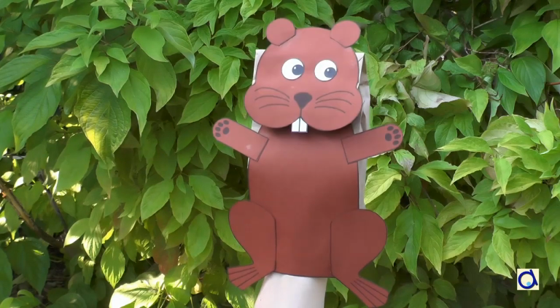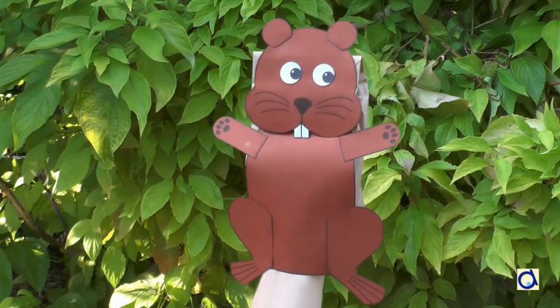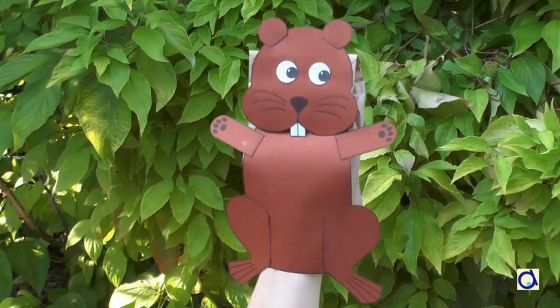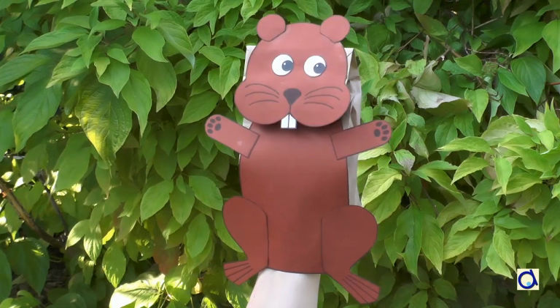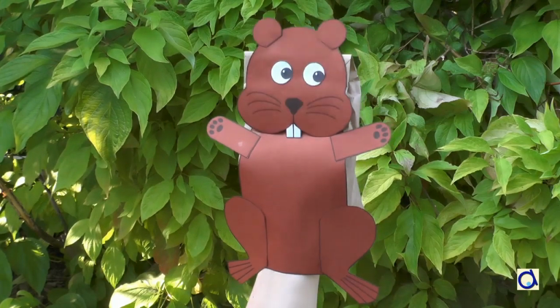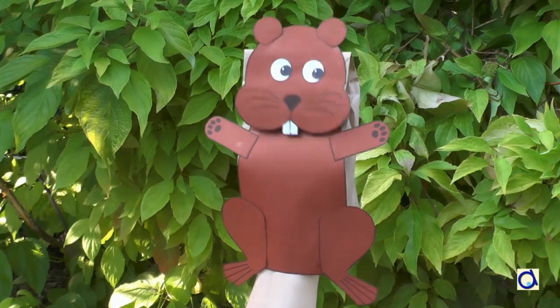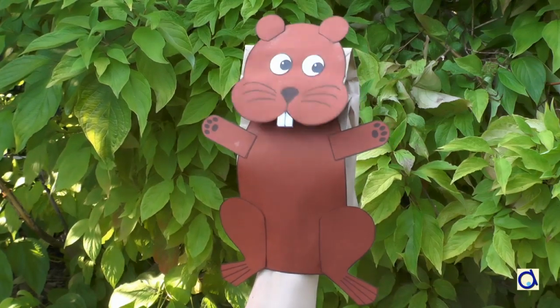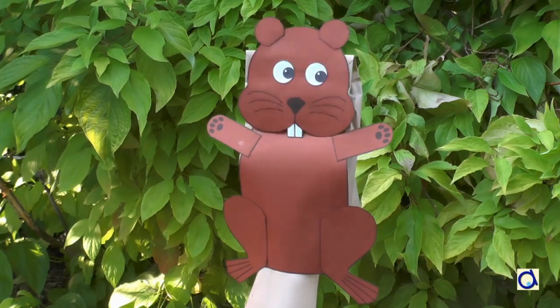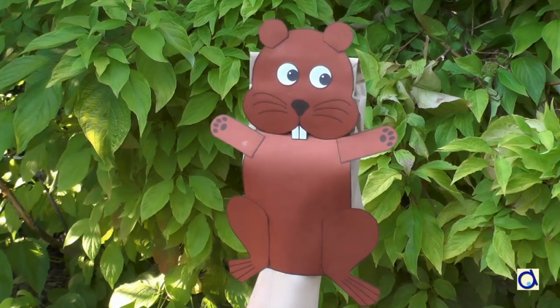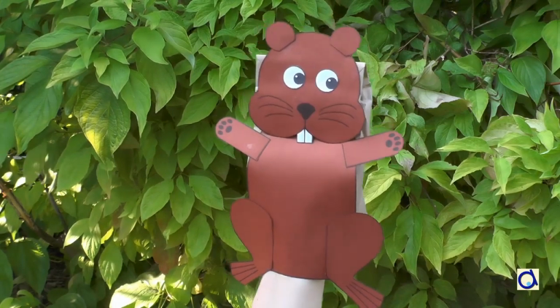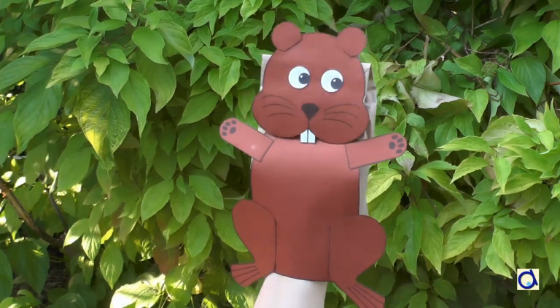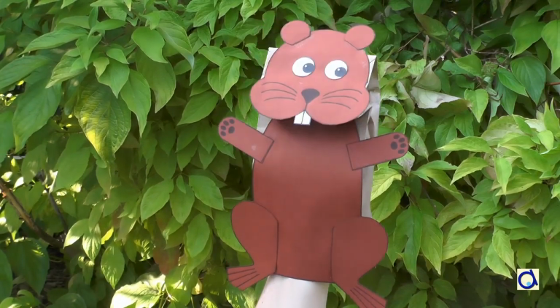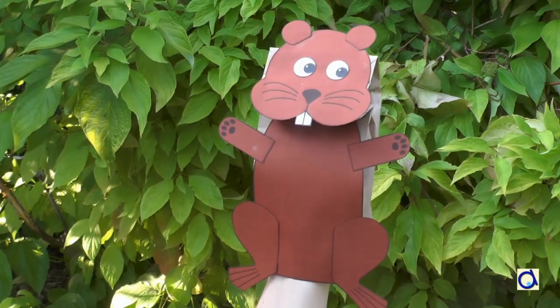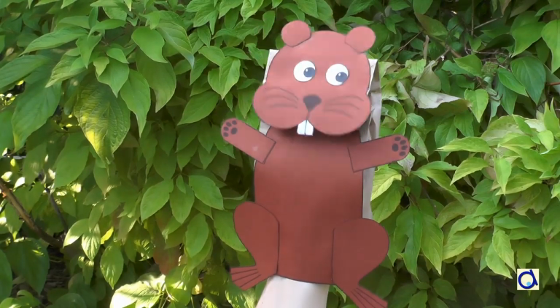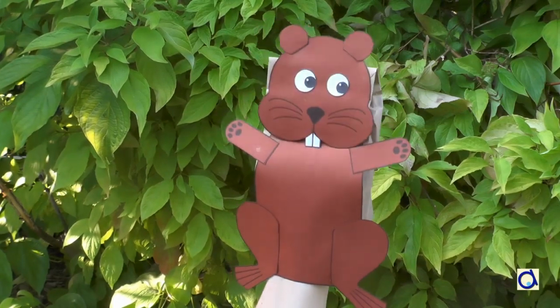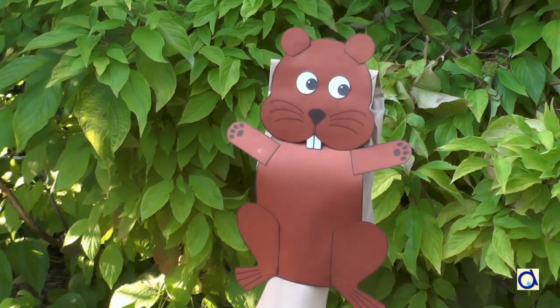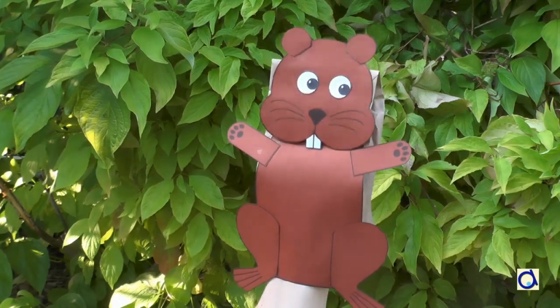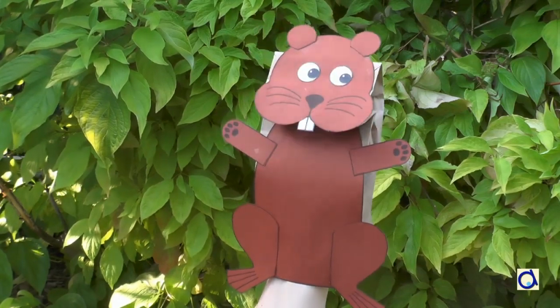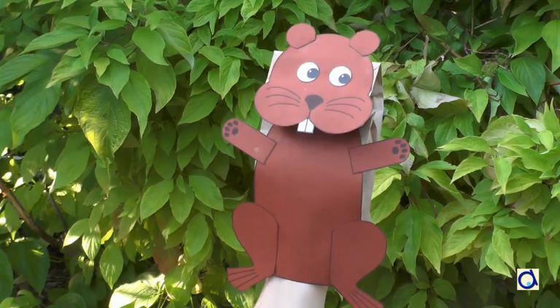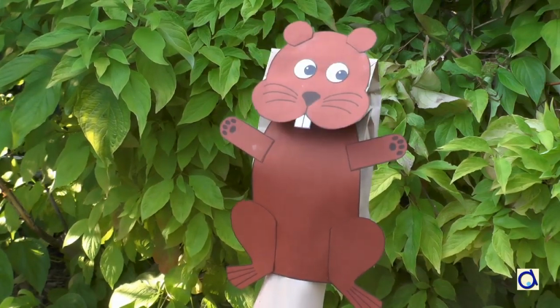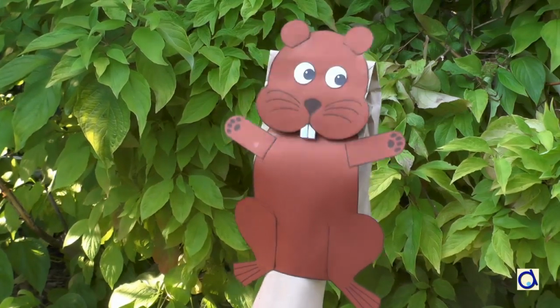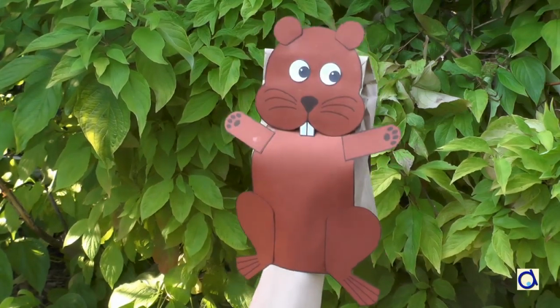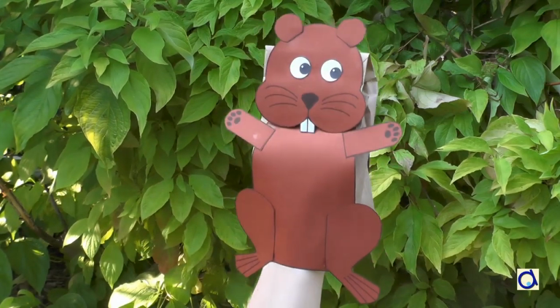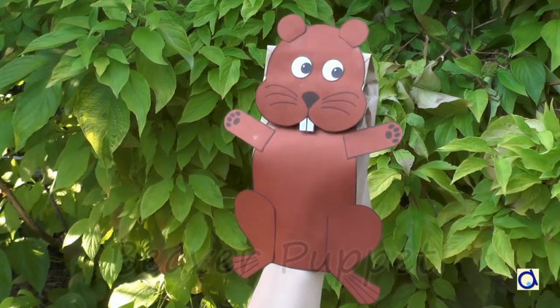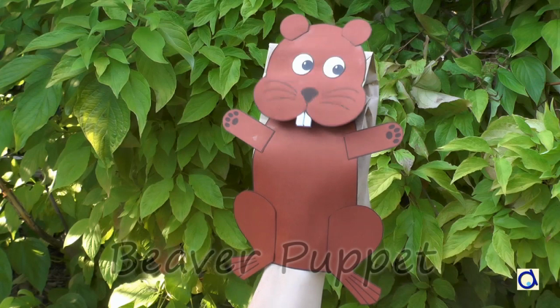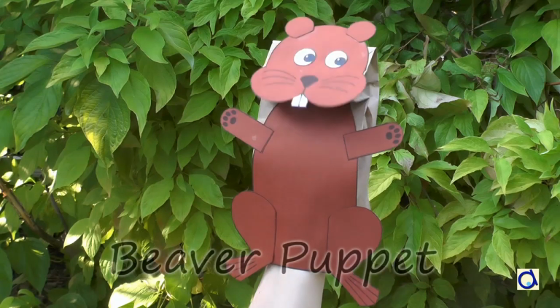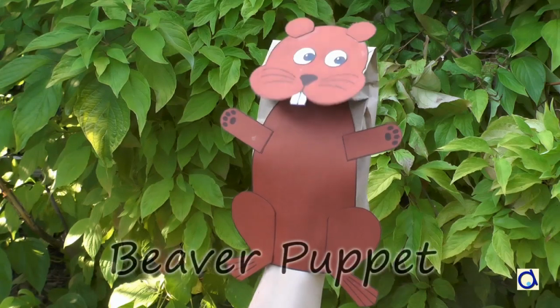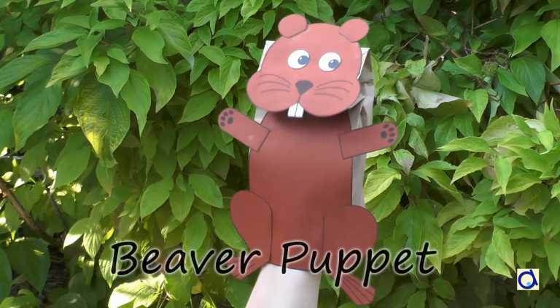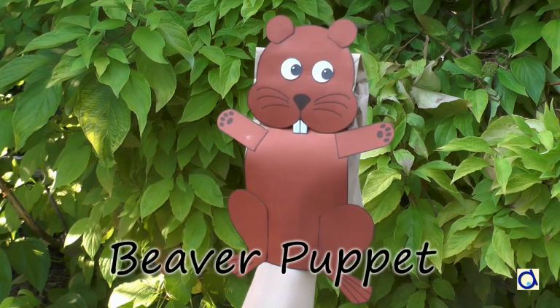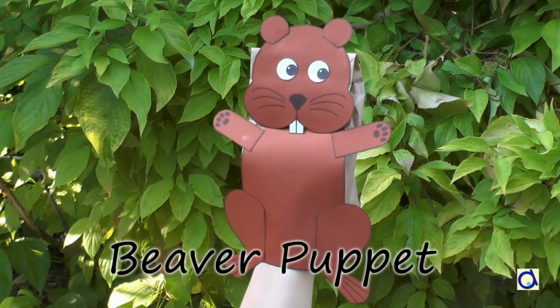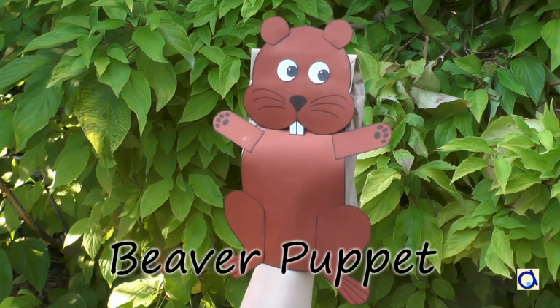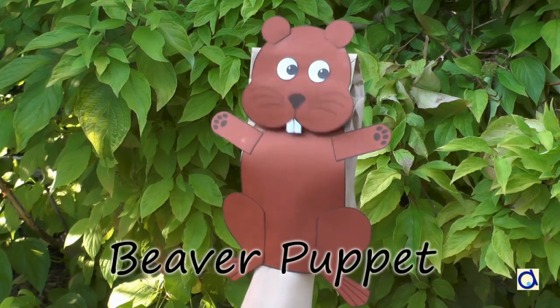Hi, this is Joelle Mayer. I will show you how to create this cute beaver puppet from a paper bag.